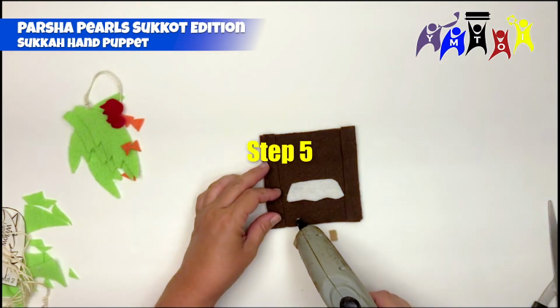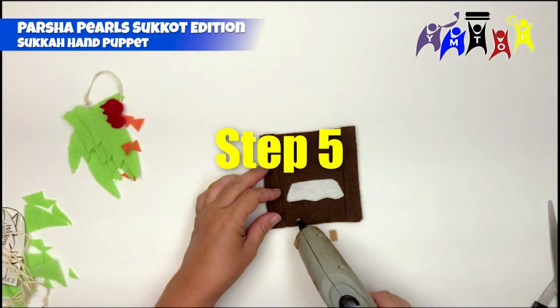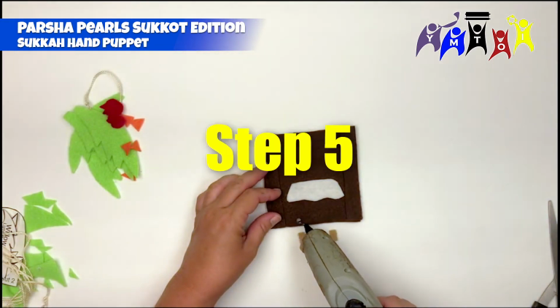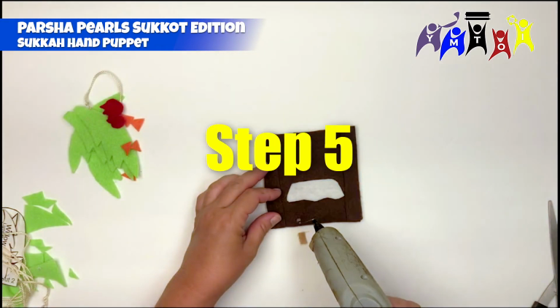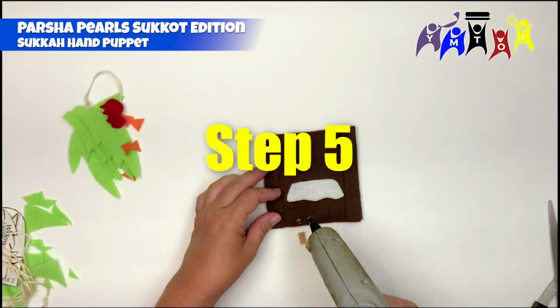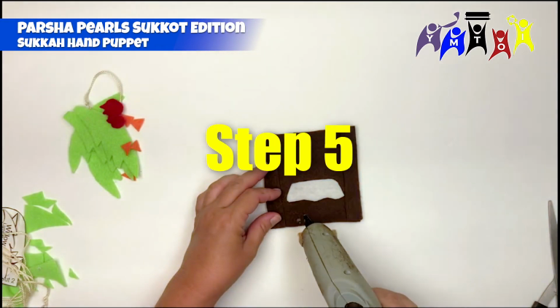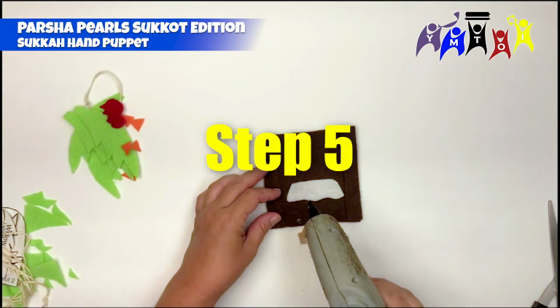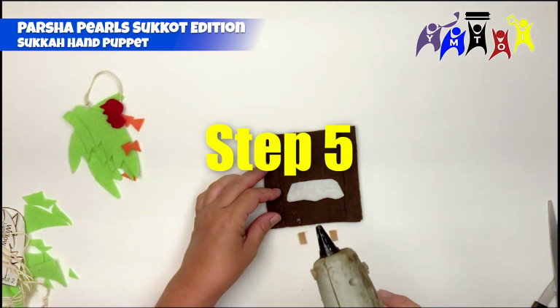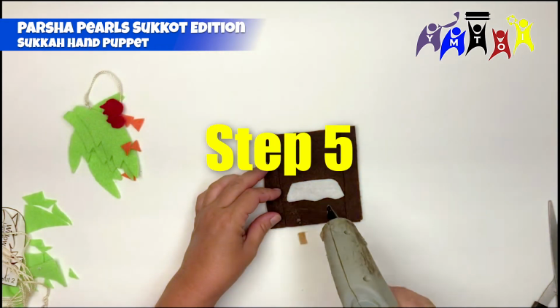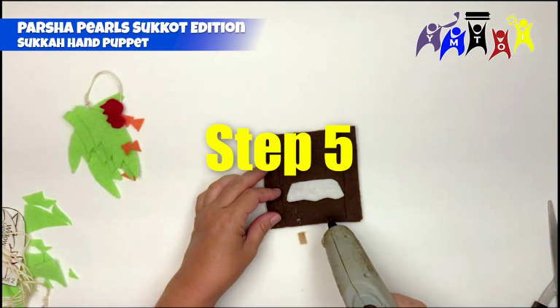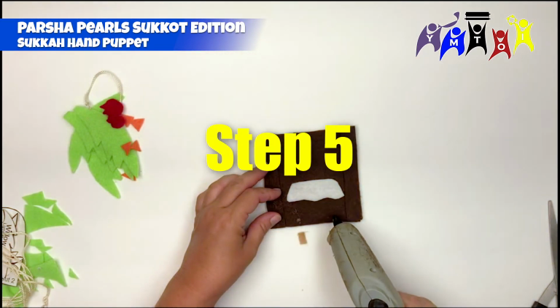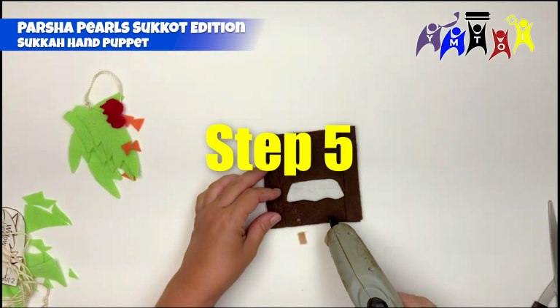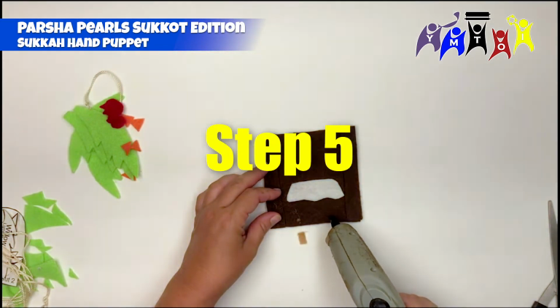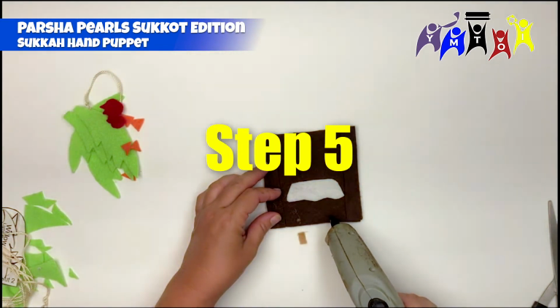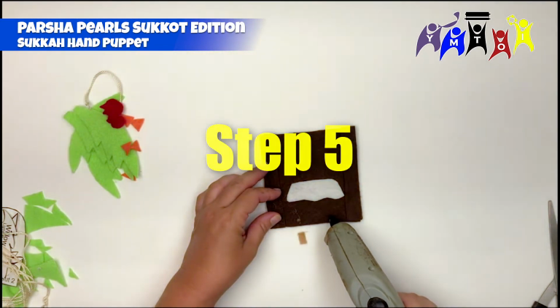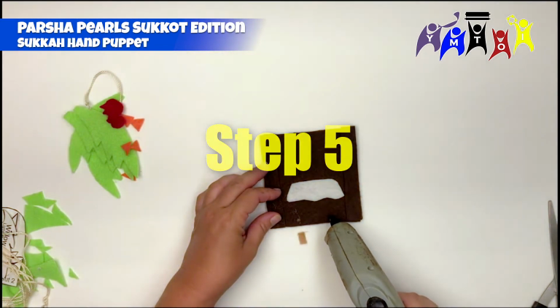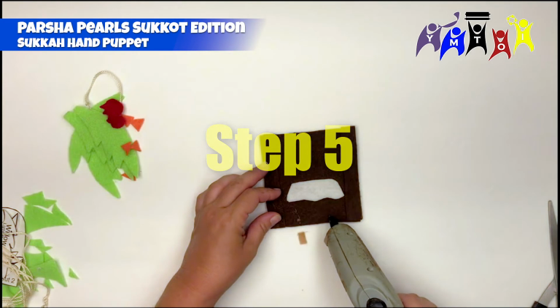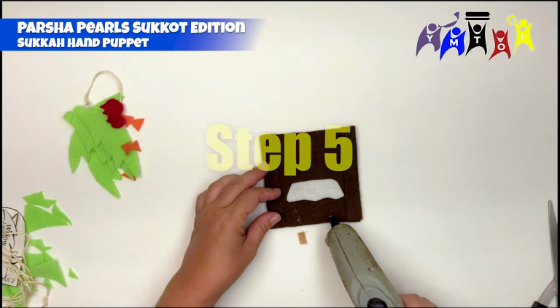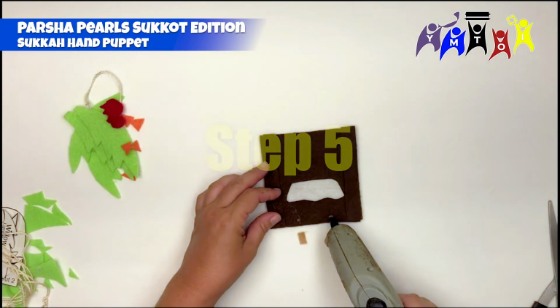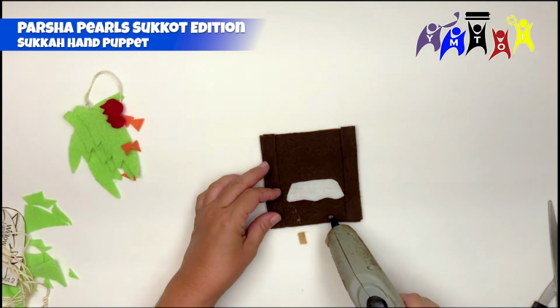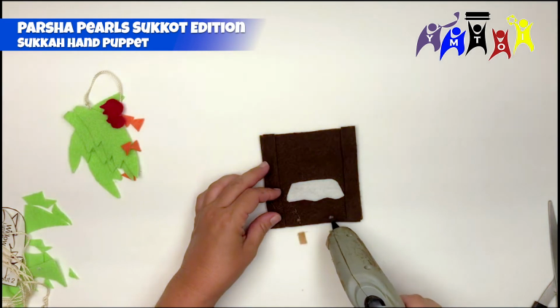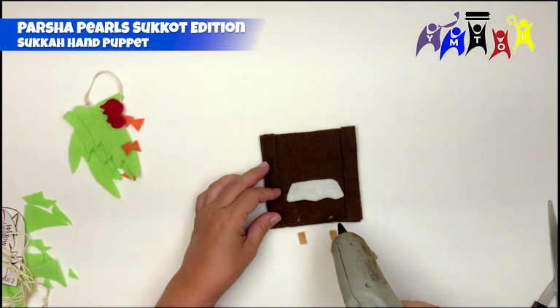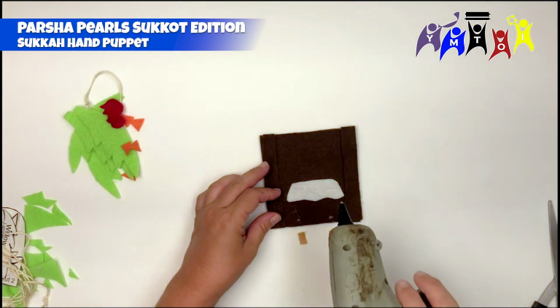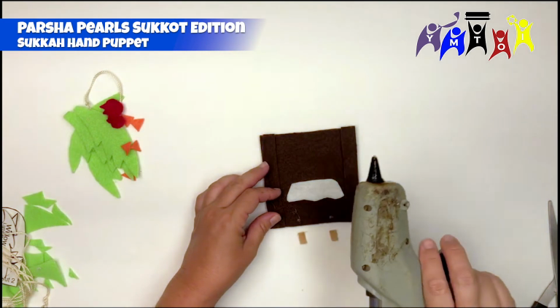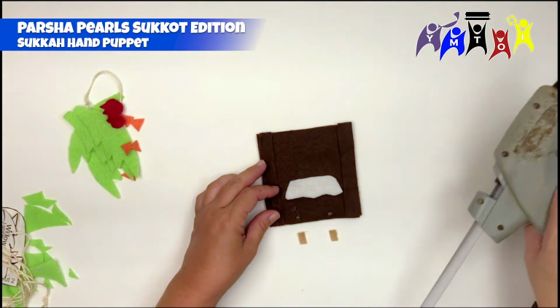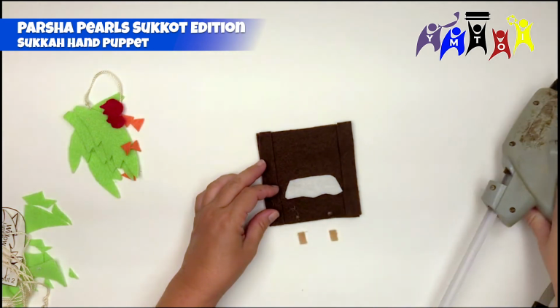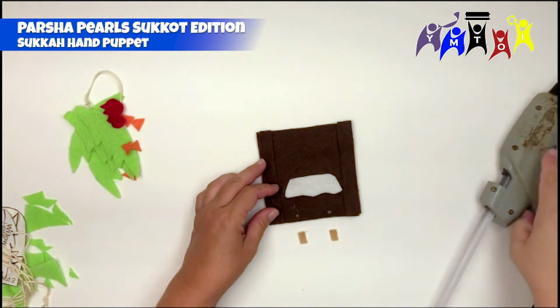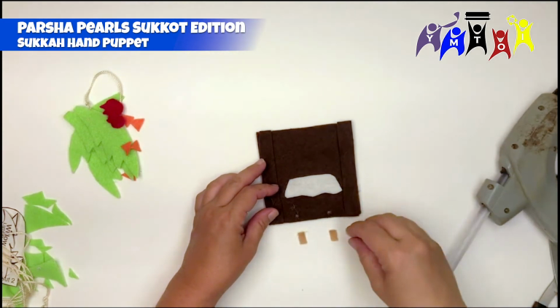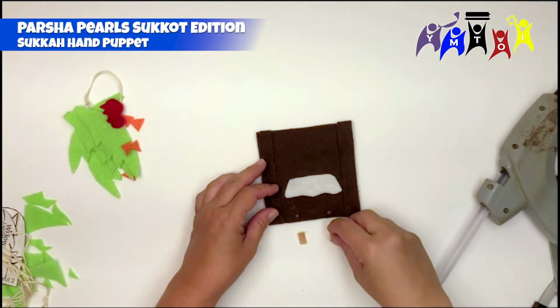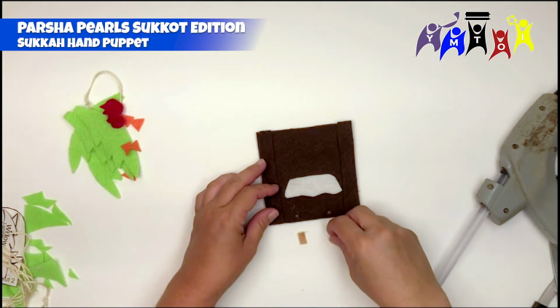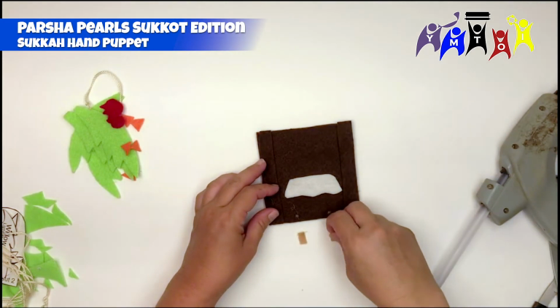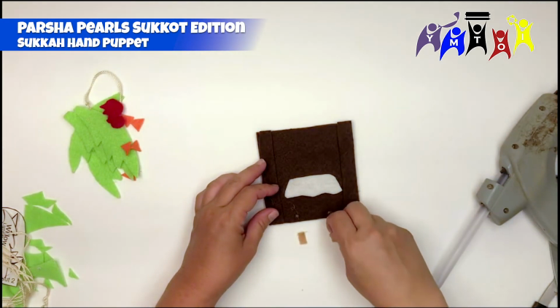Step 5: Glue the table legs at the bottom of the front of the sukkah and the tablecloth above the table legs.